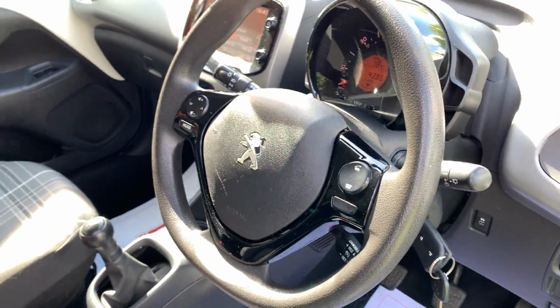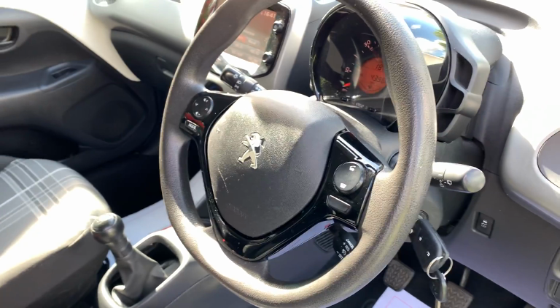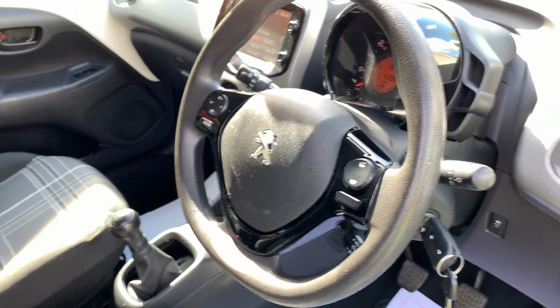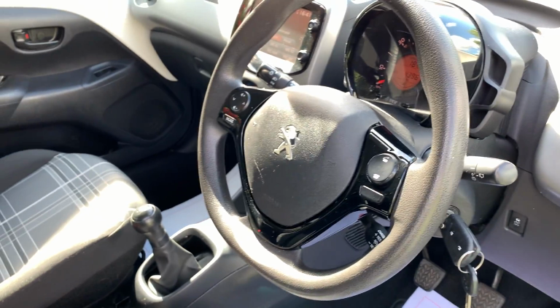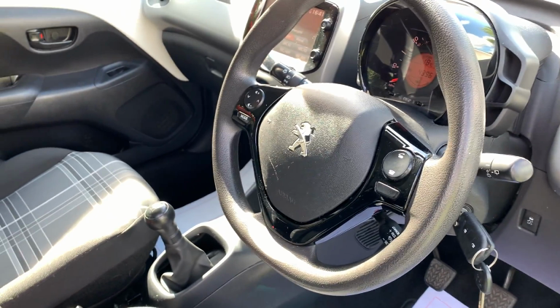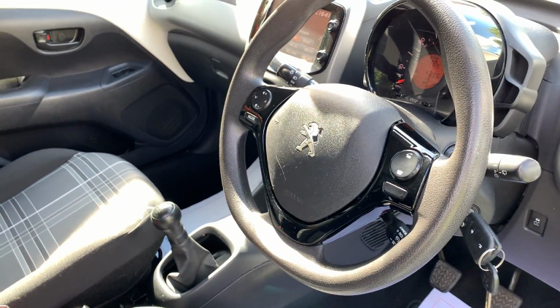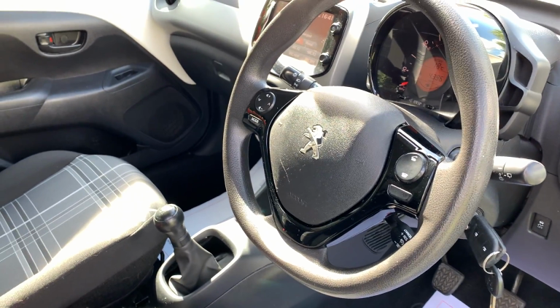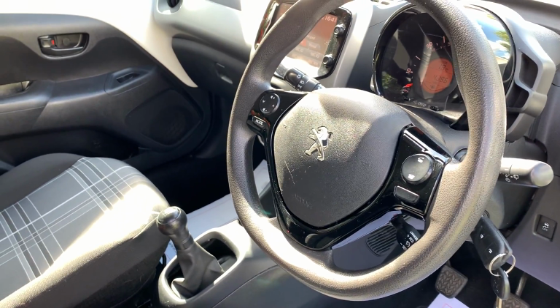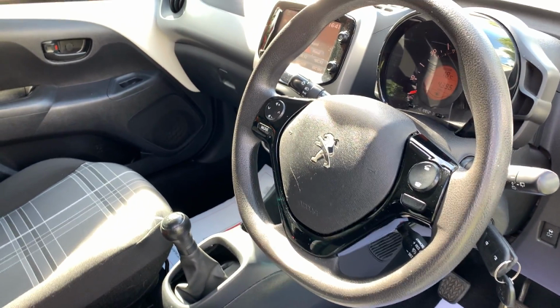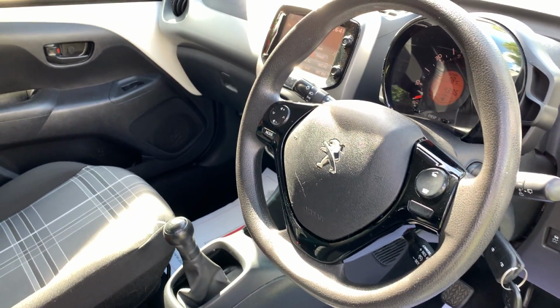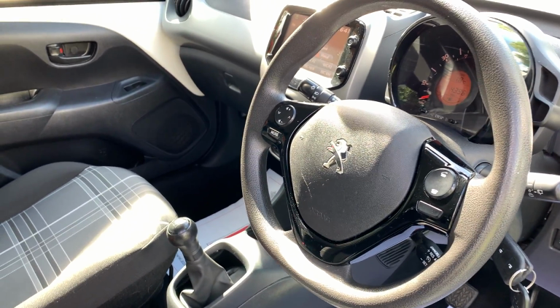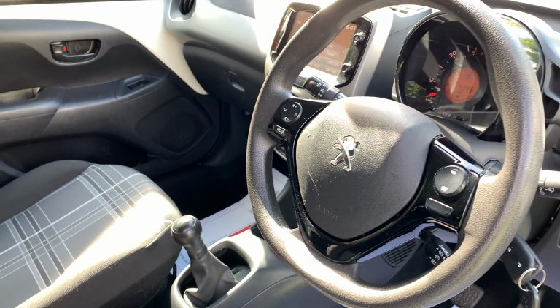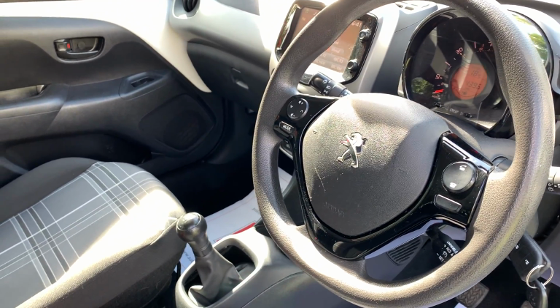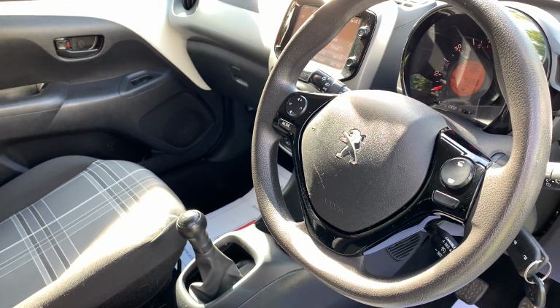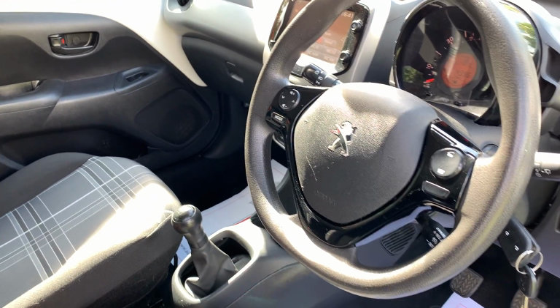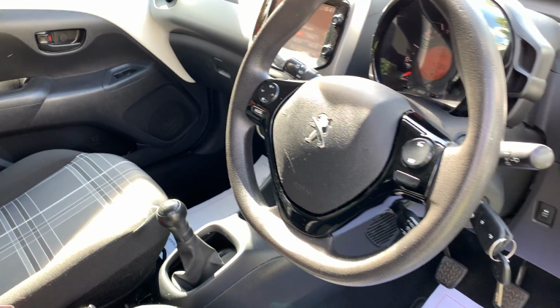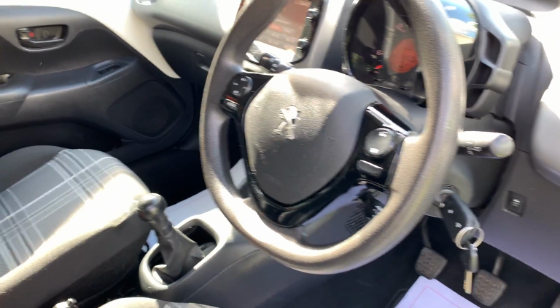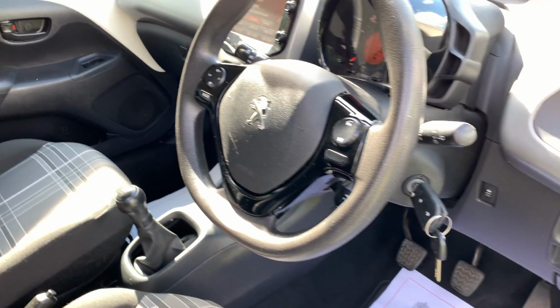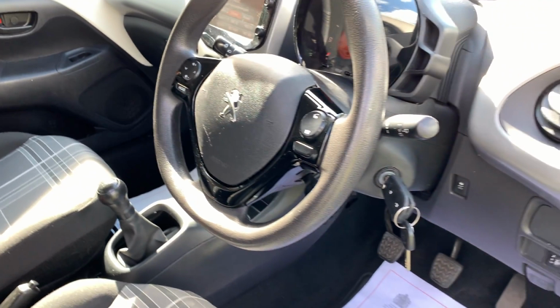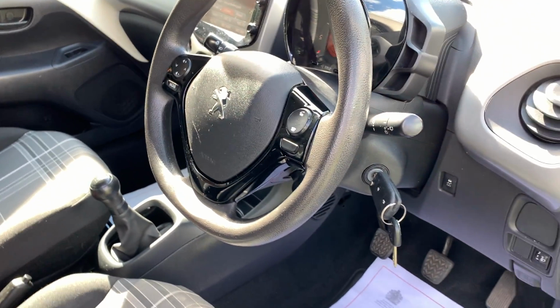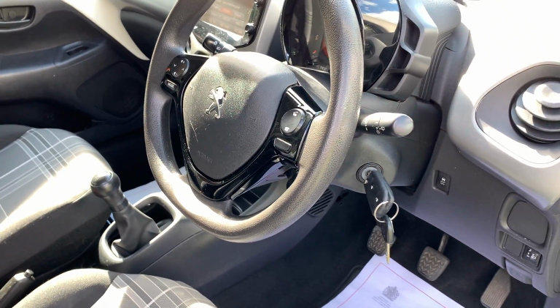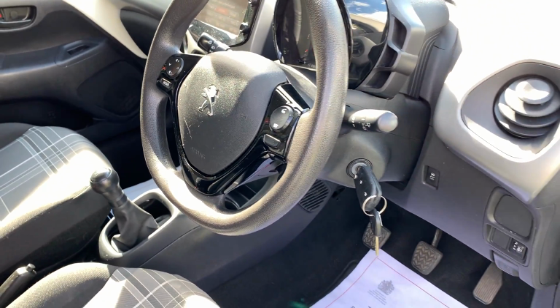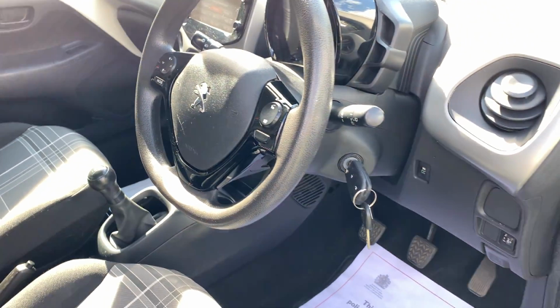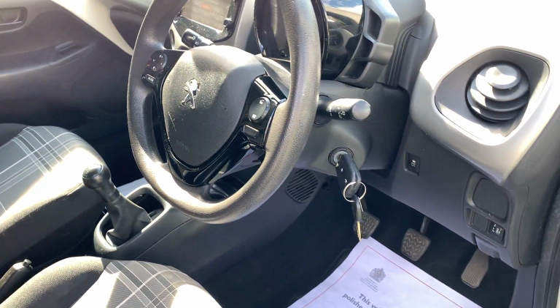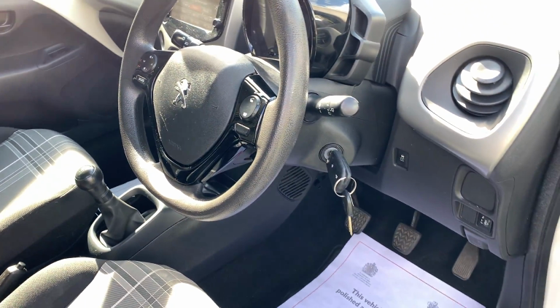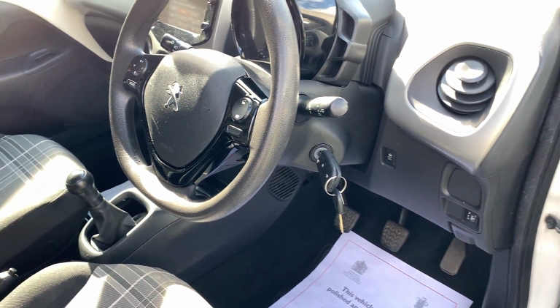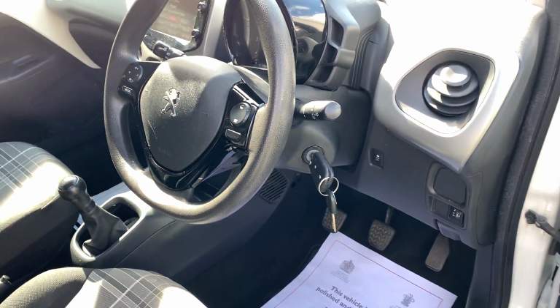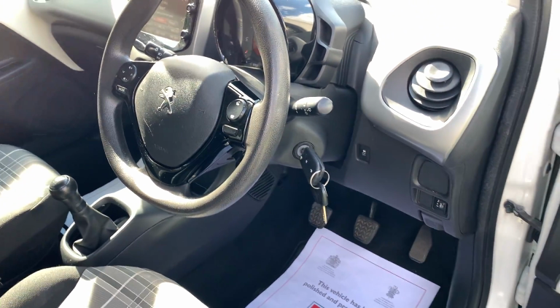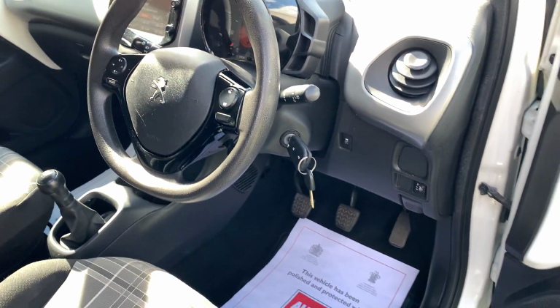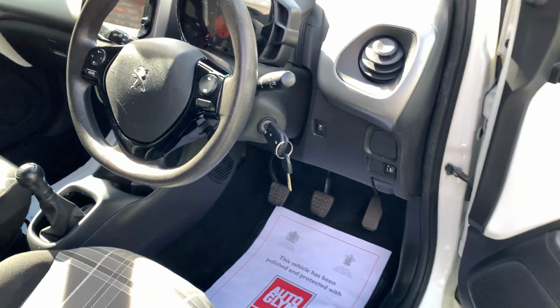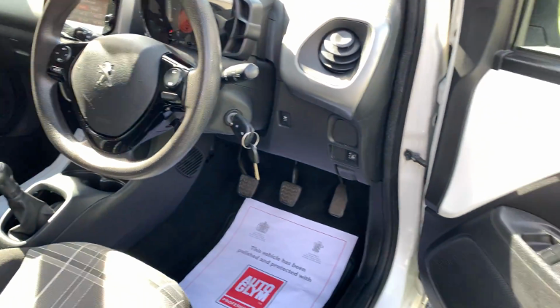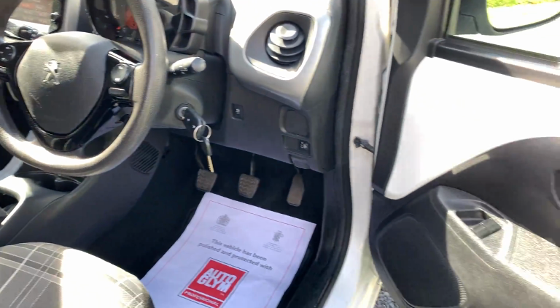Being the Active, it comes with Apple CarPlay, Bluetooth, cruise control, and electric front windows.